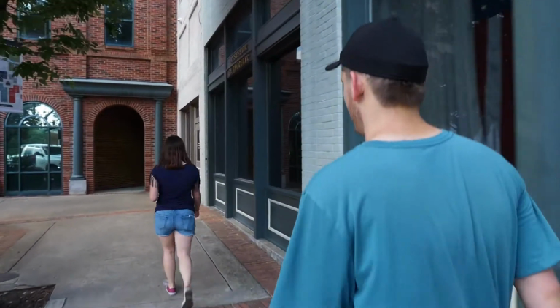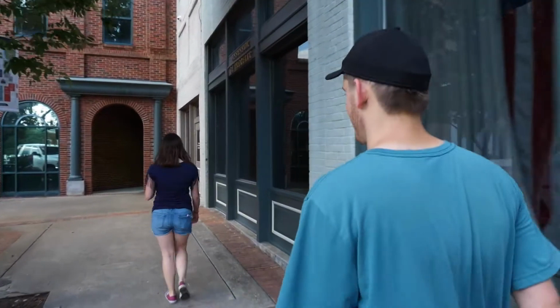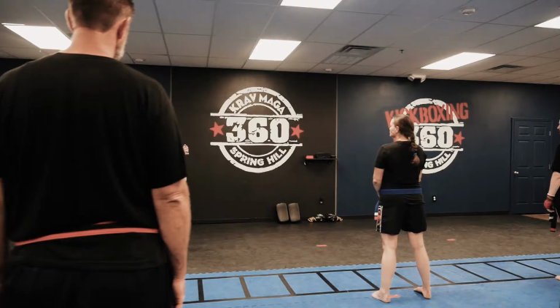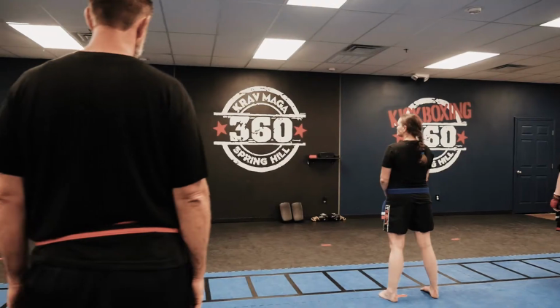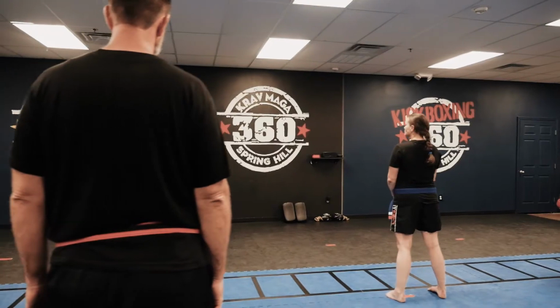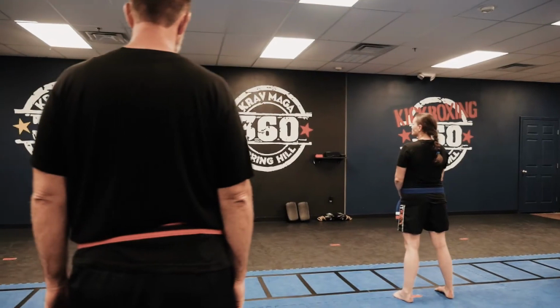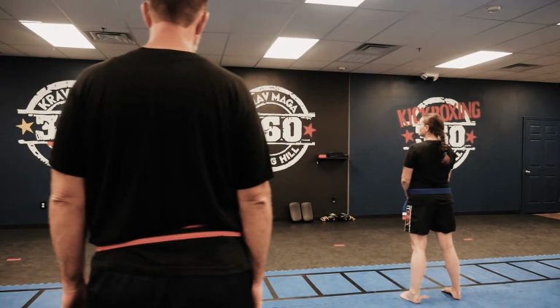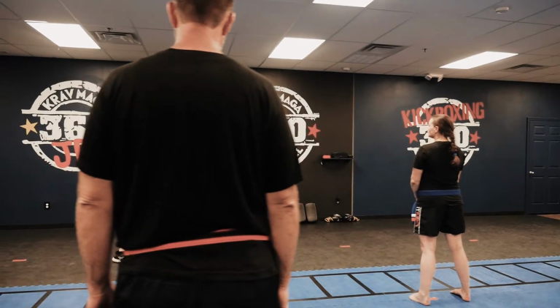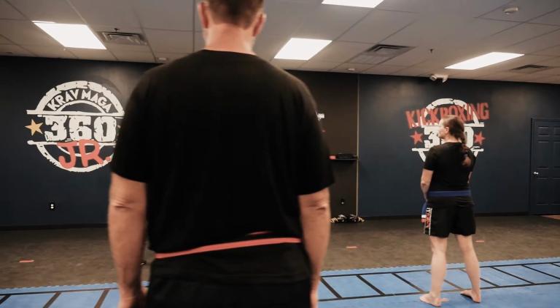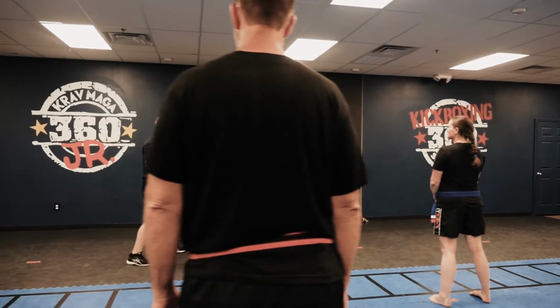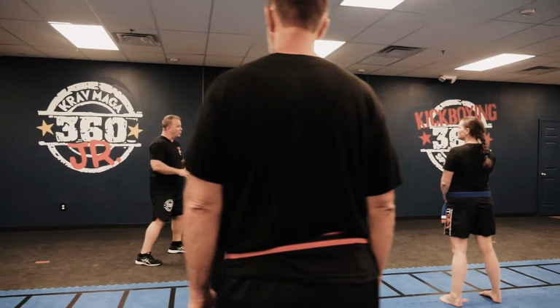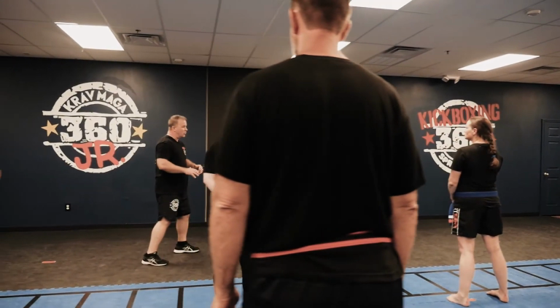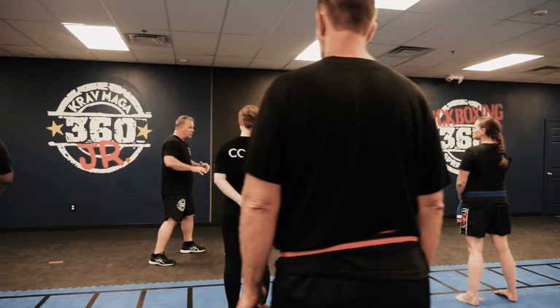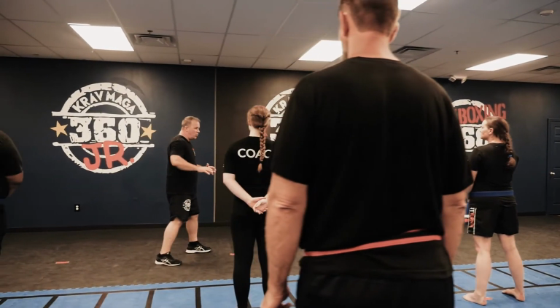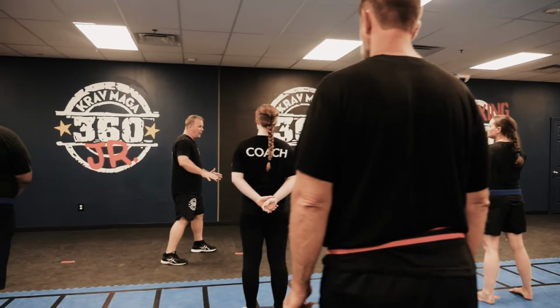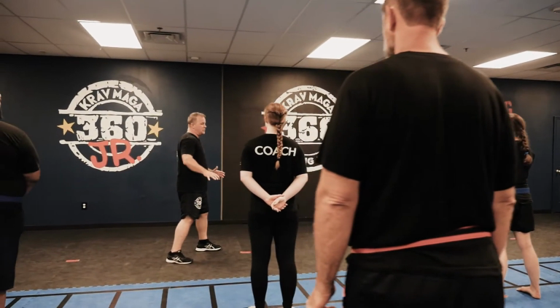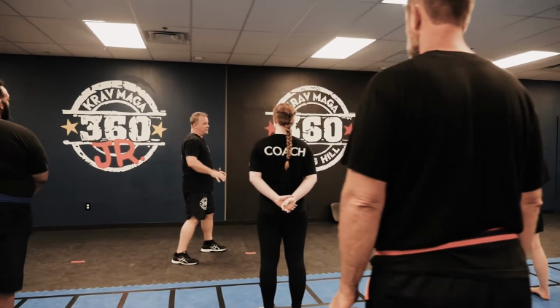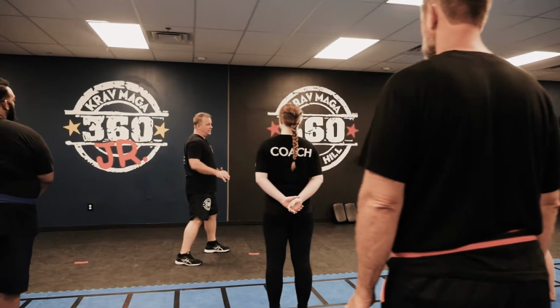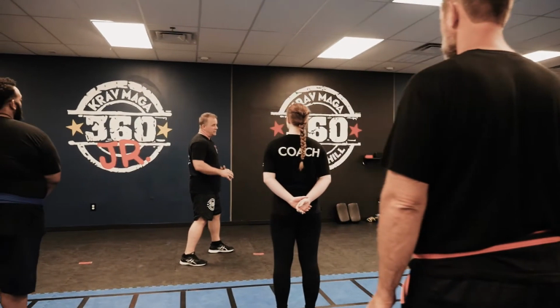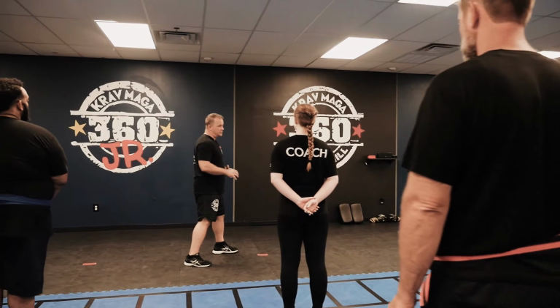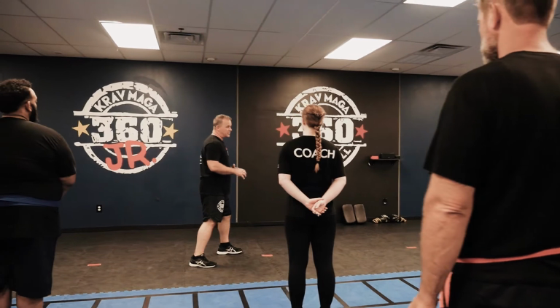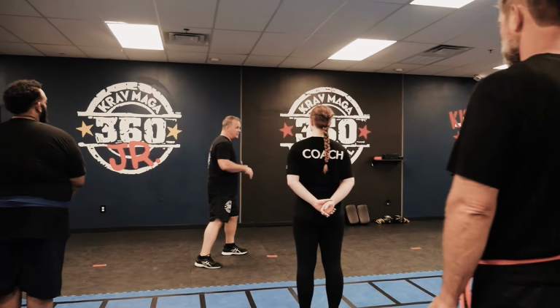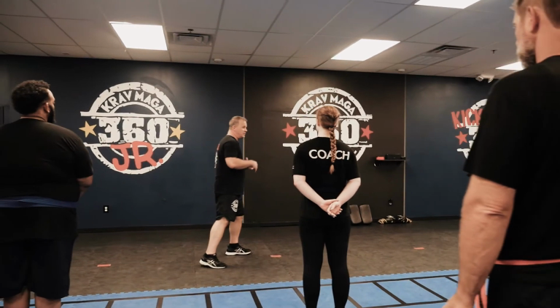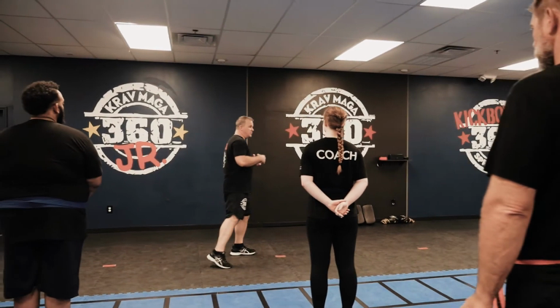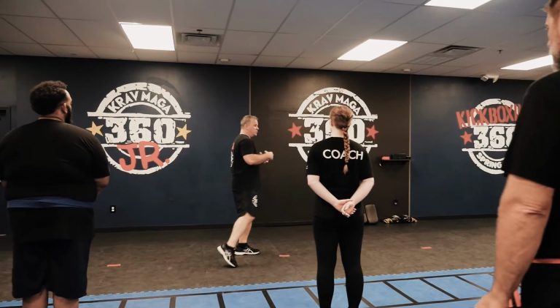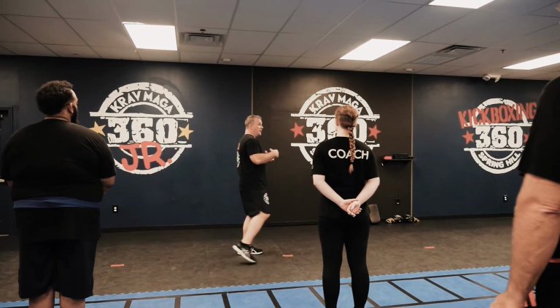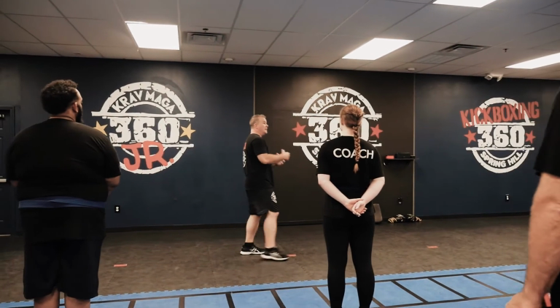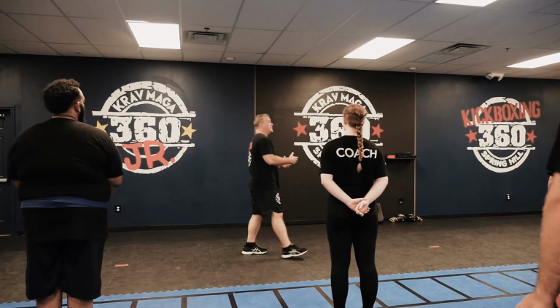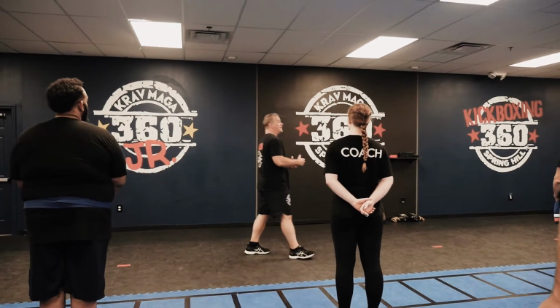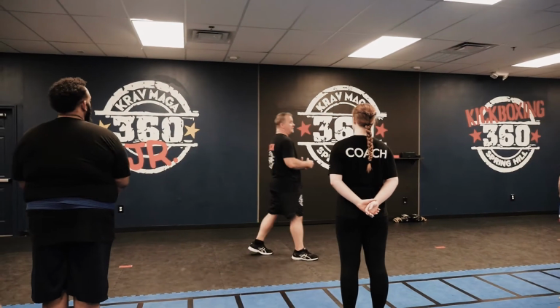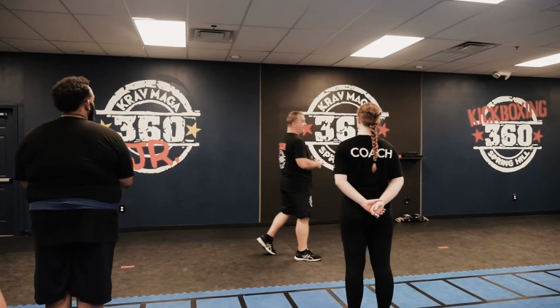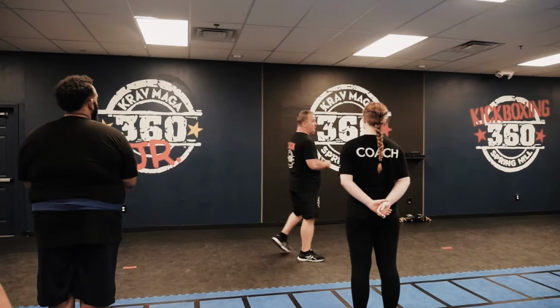We're looking for weapons we can use to attack the attacker.